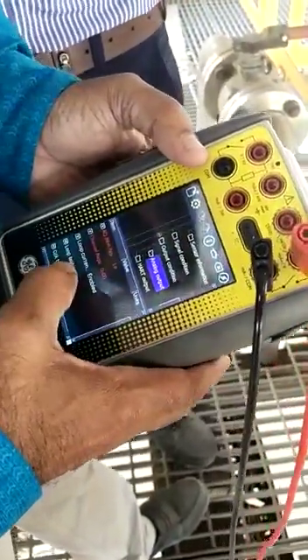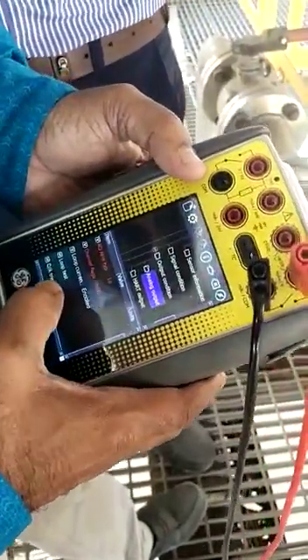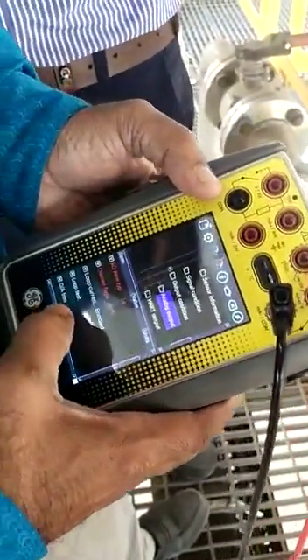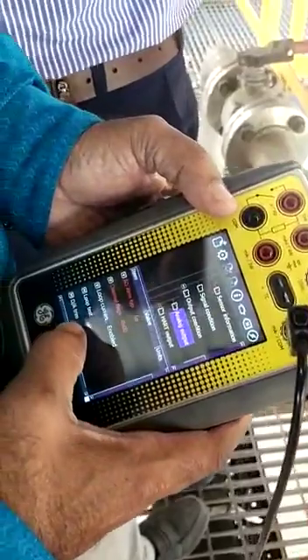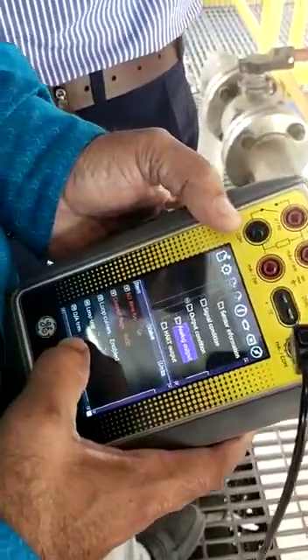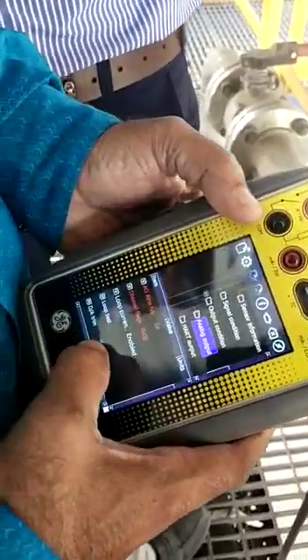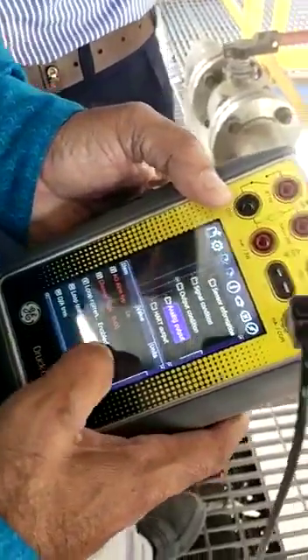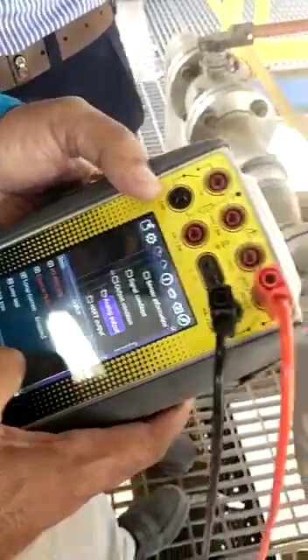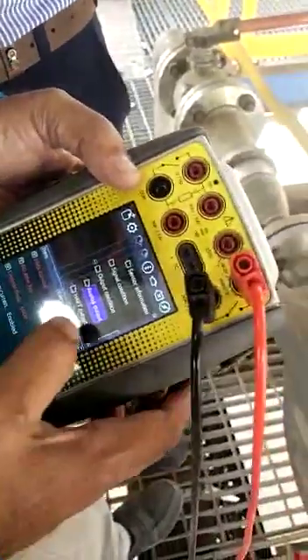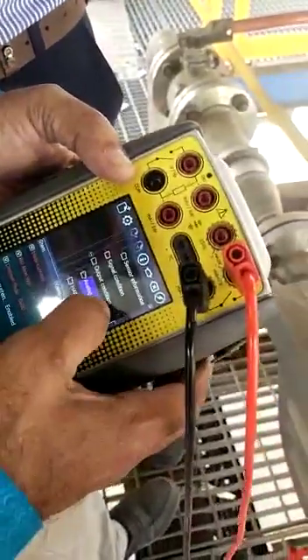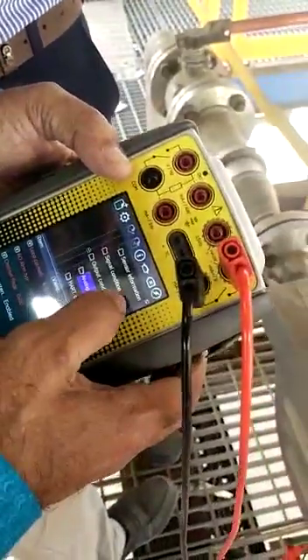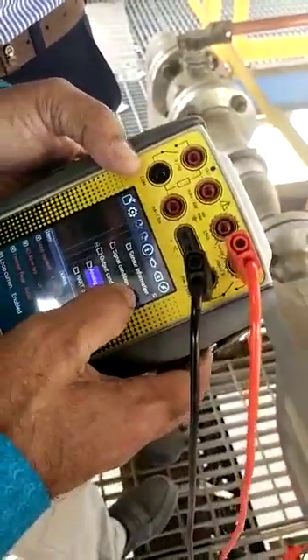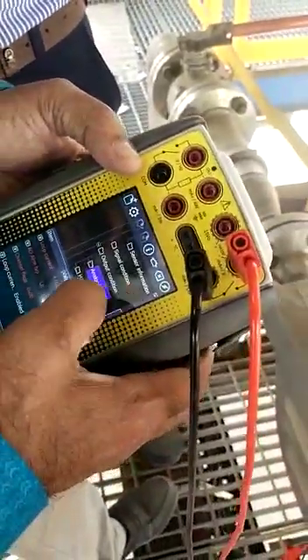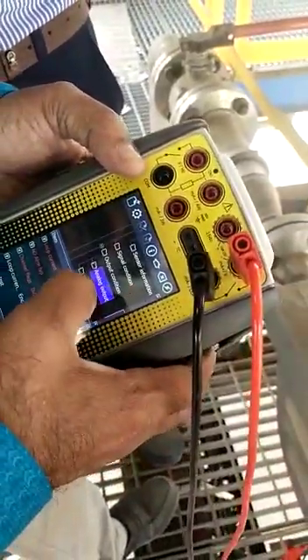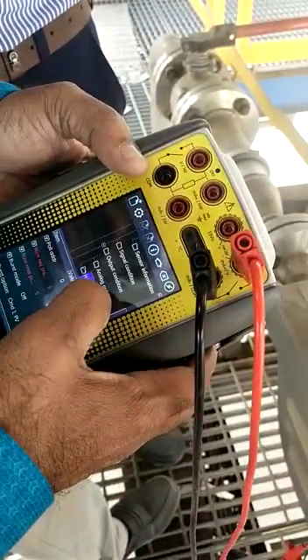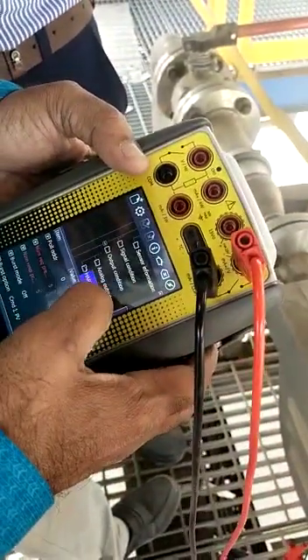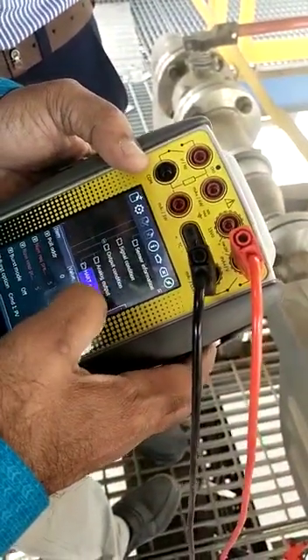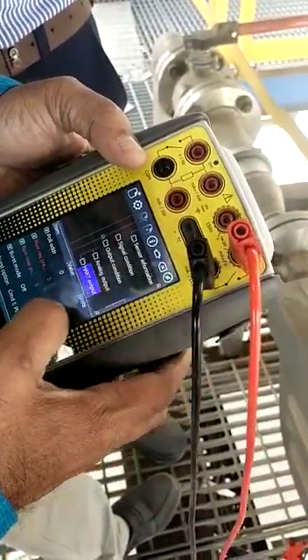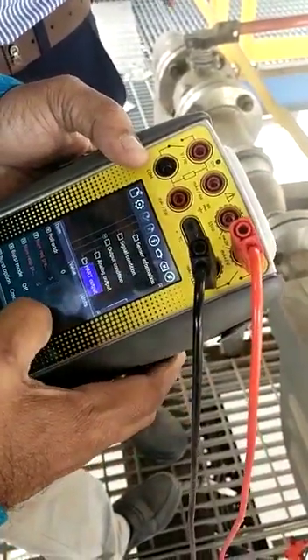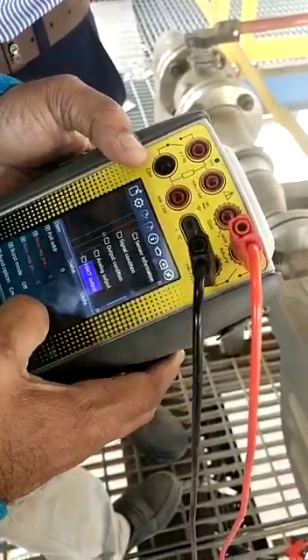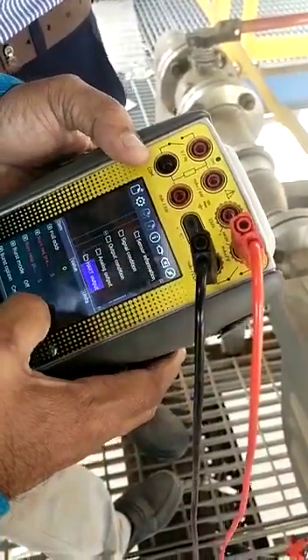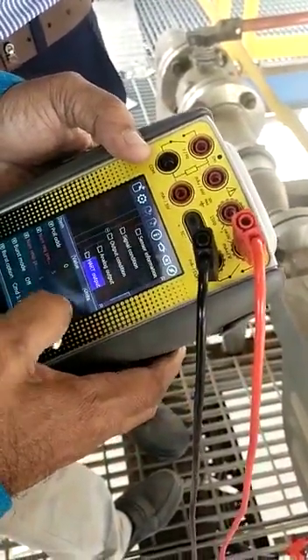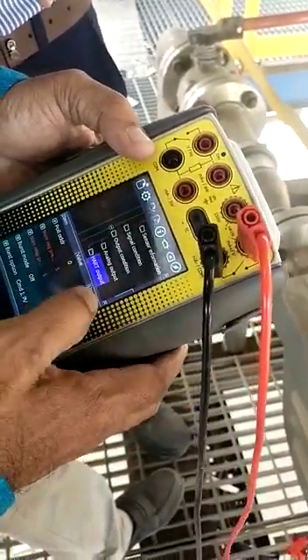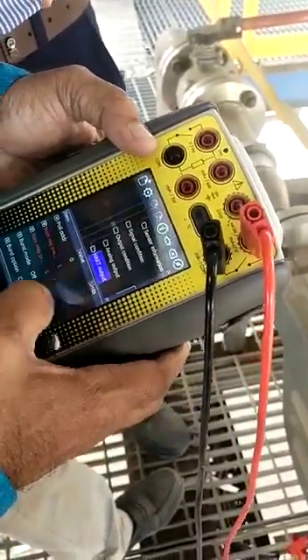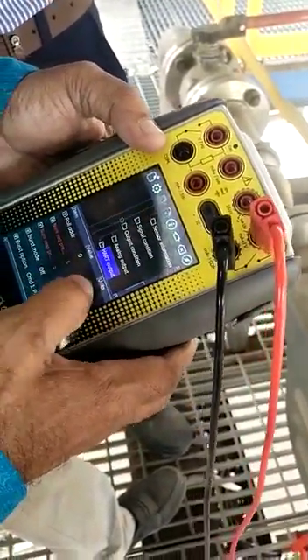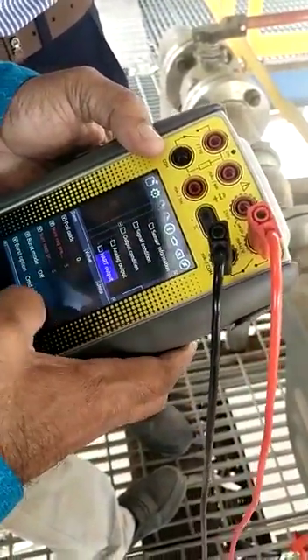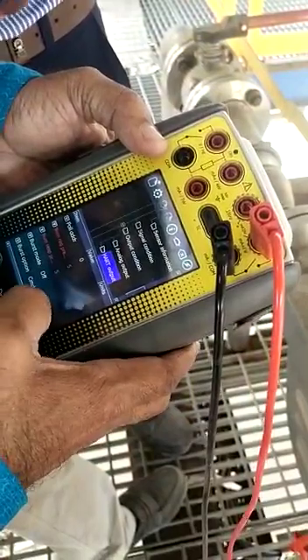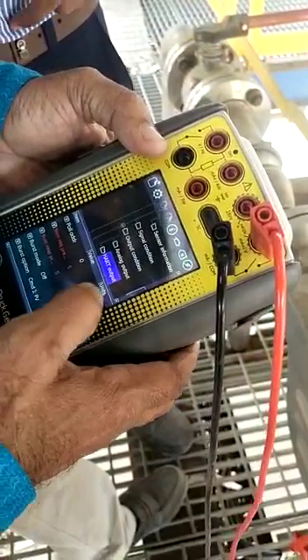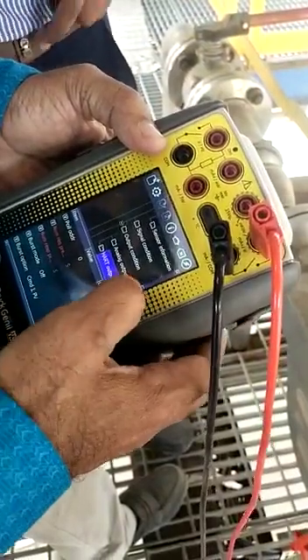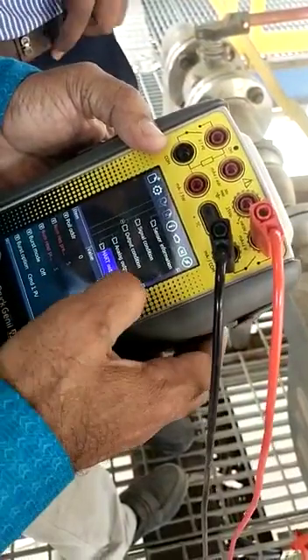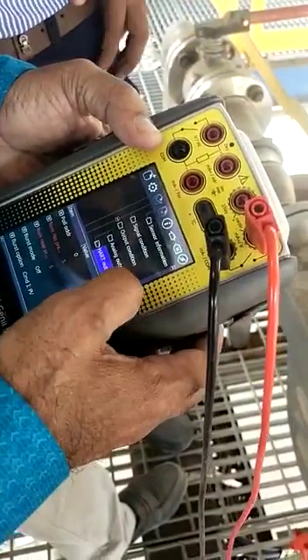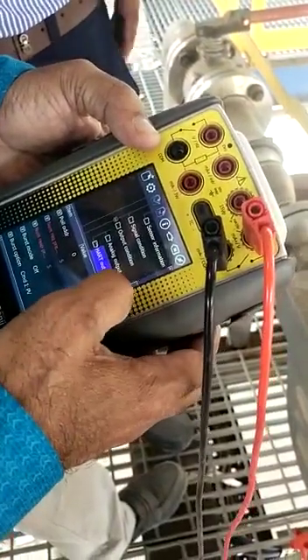Loop testing is there — if you want to do it, you can do it. And on the HART output also.